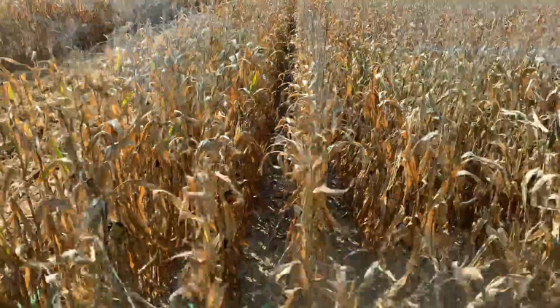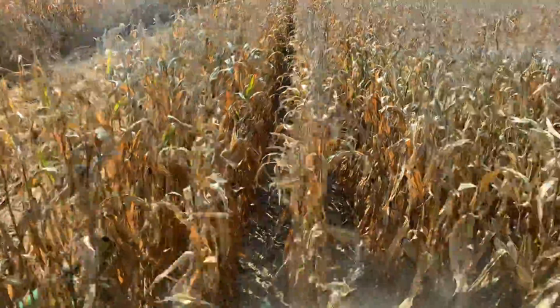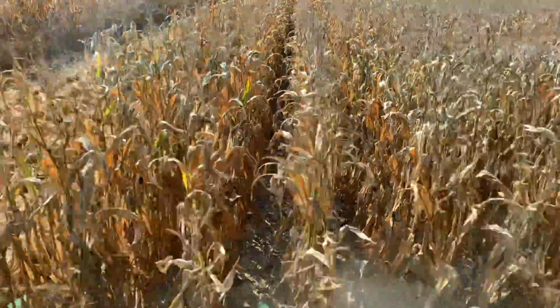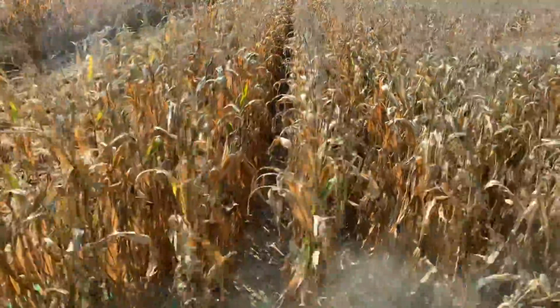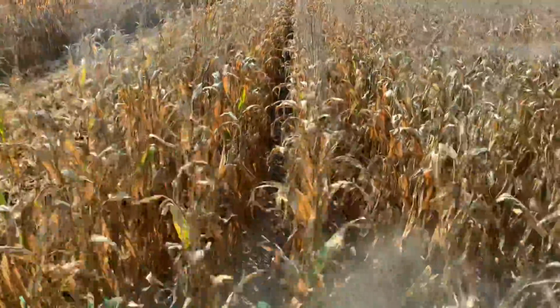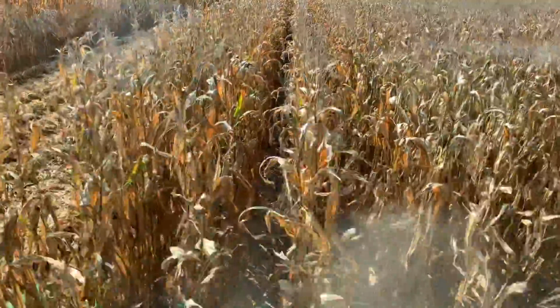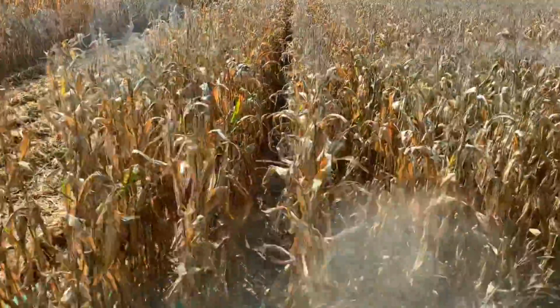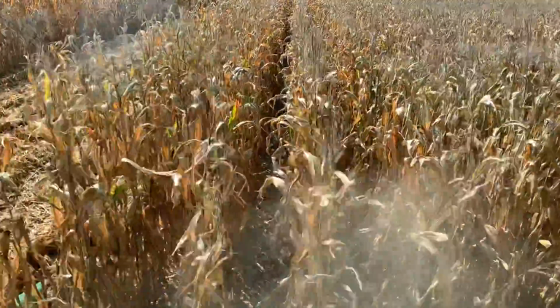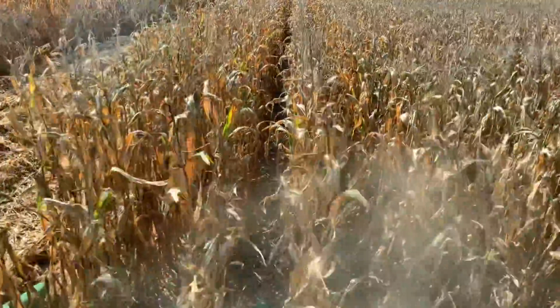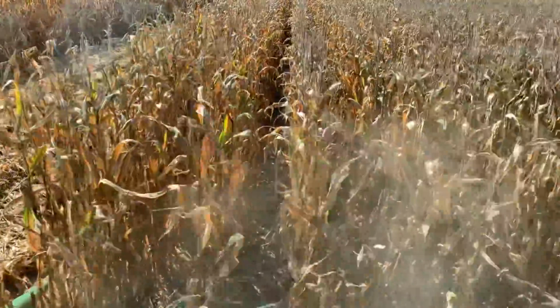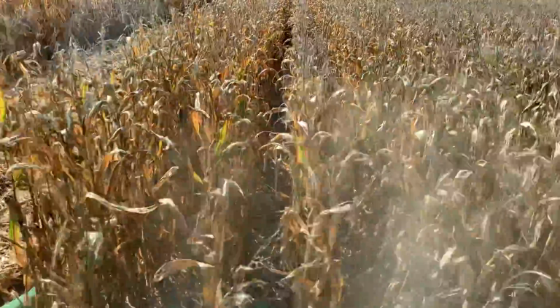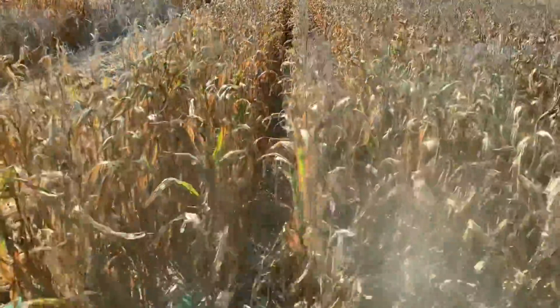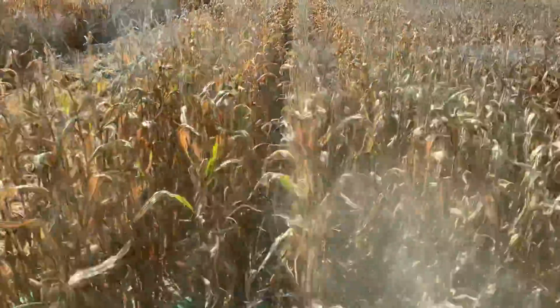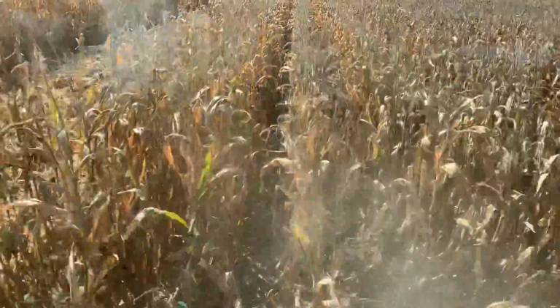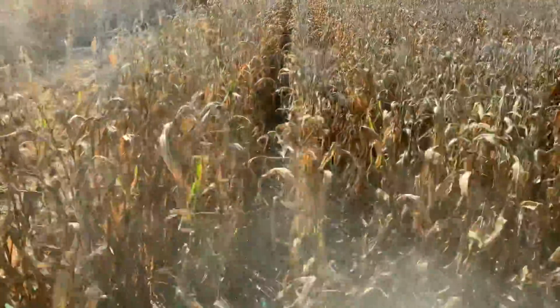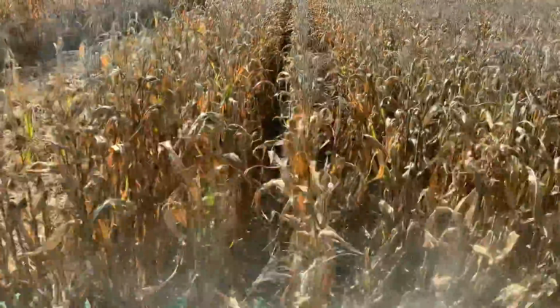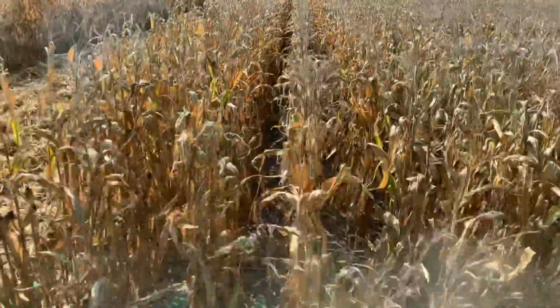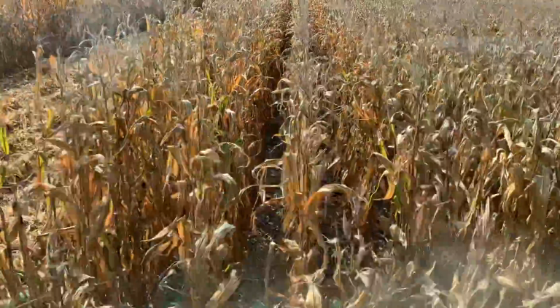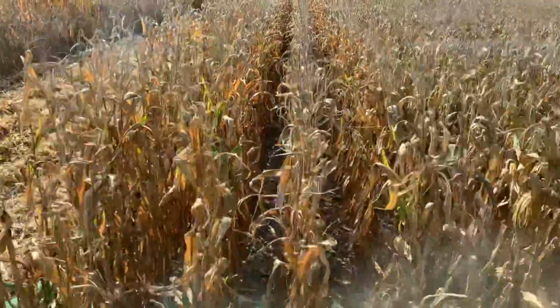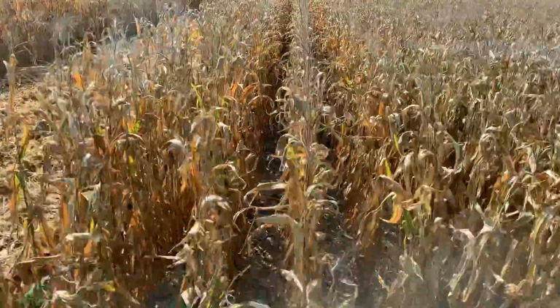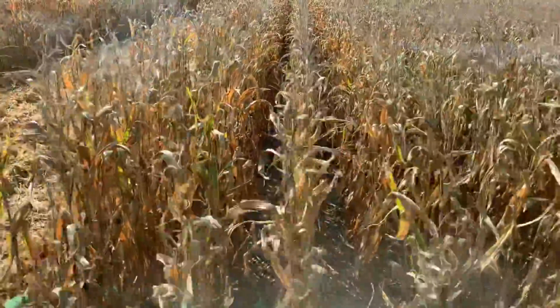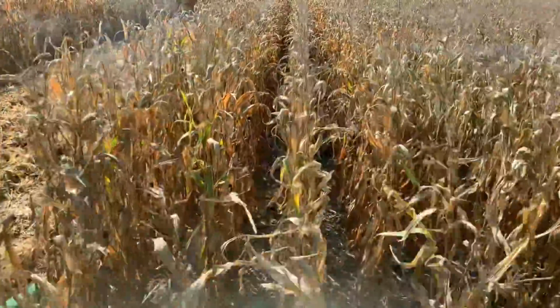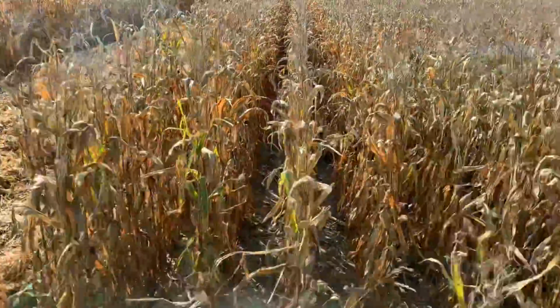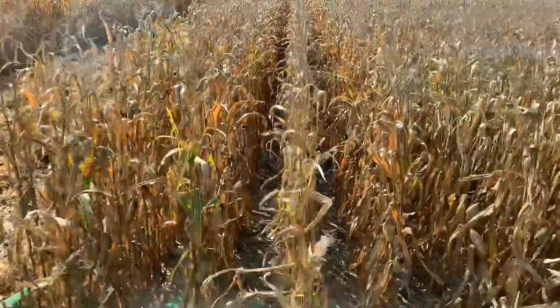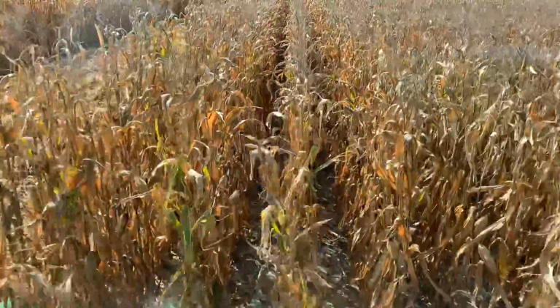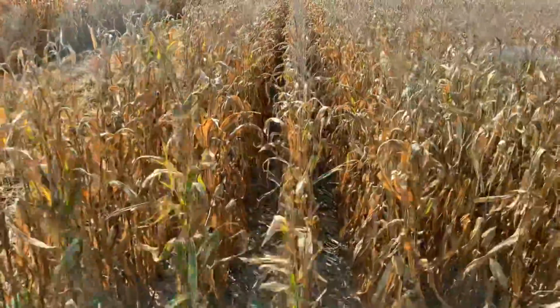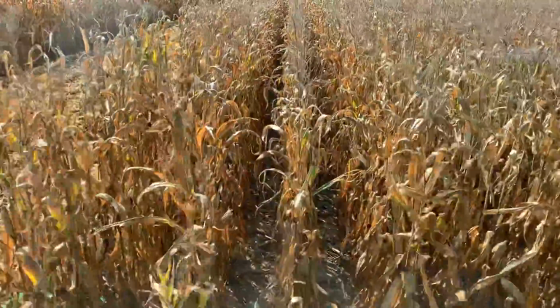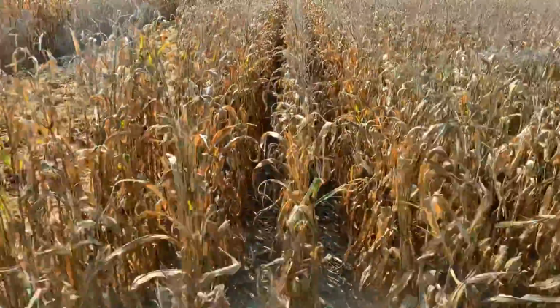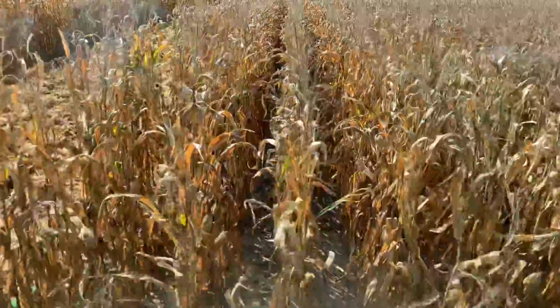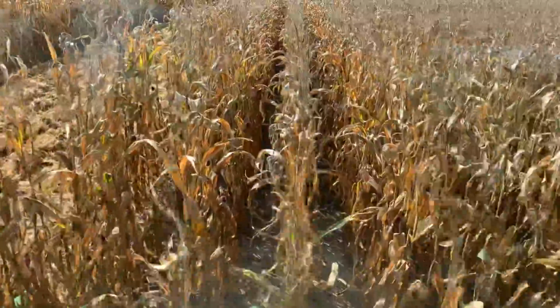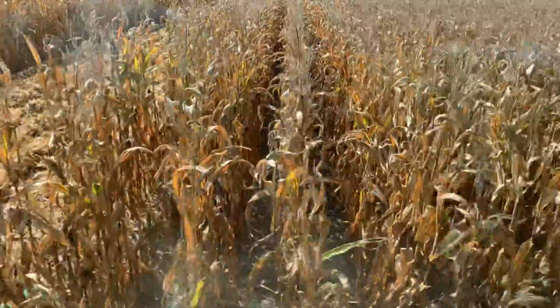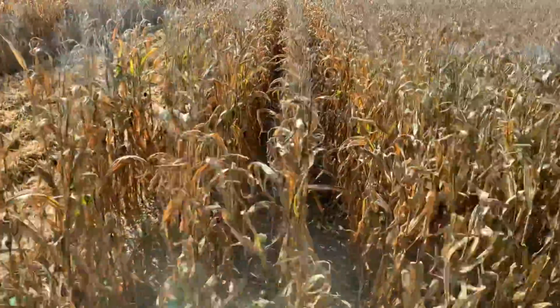The product getting harvested right now is DKC 6794.